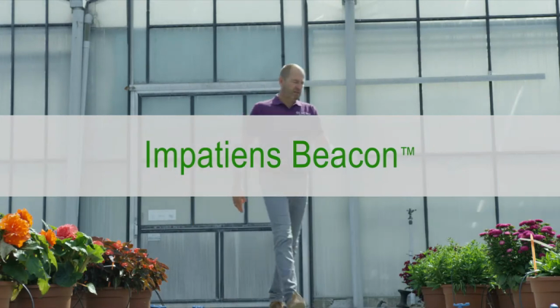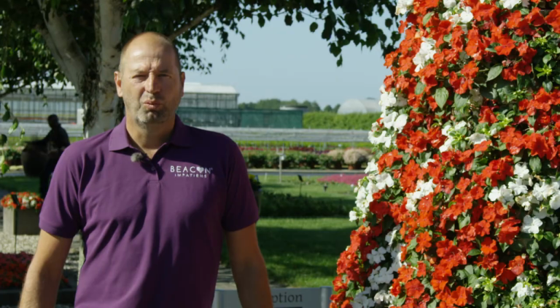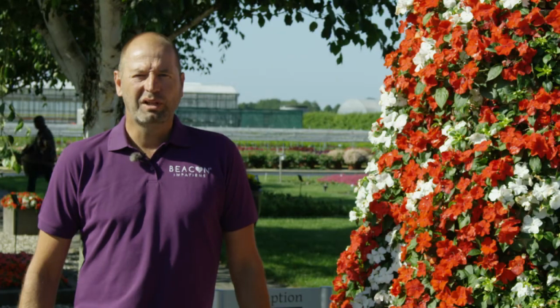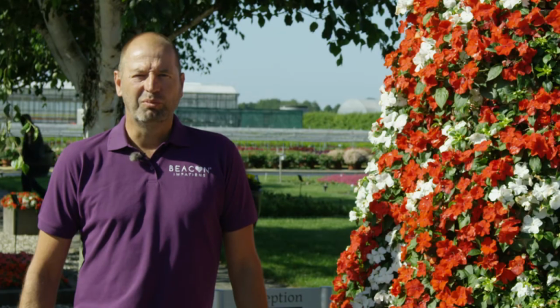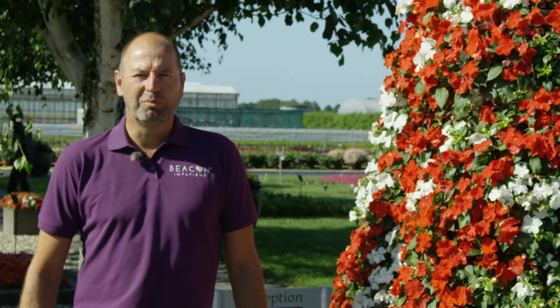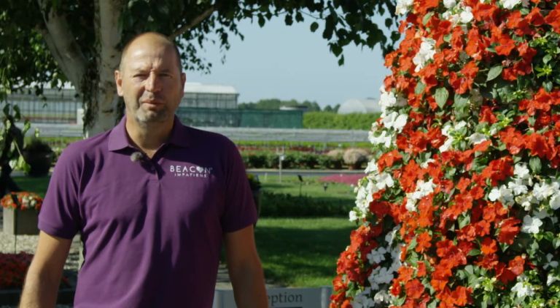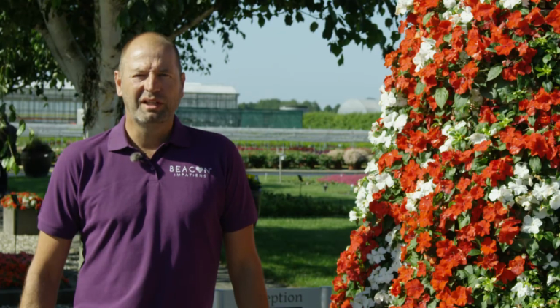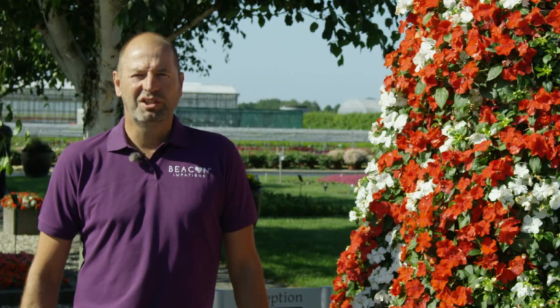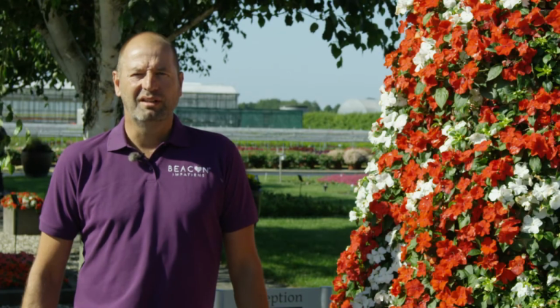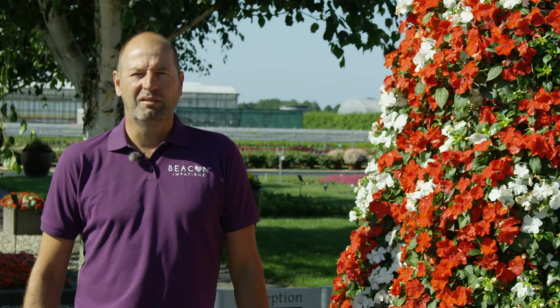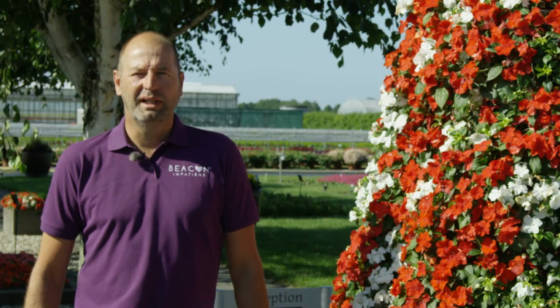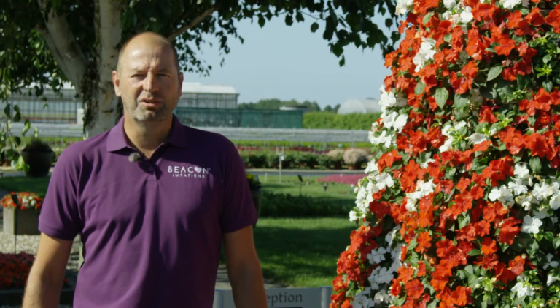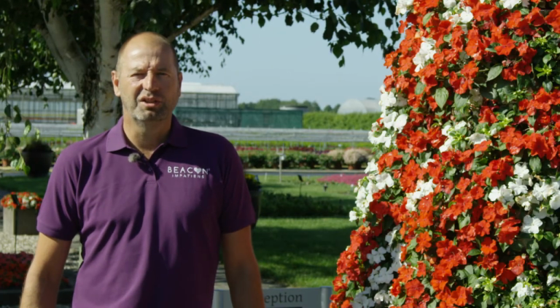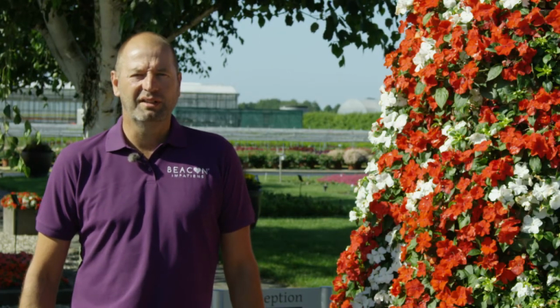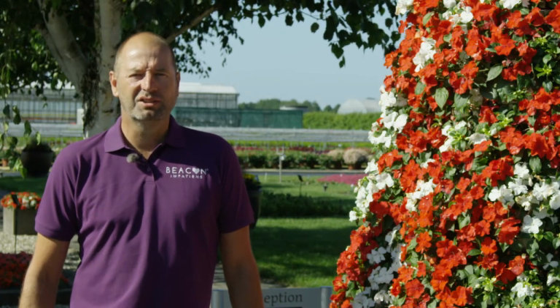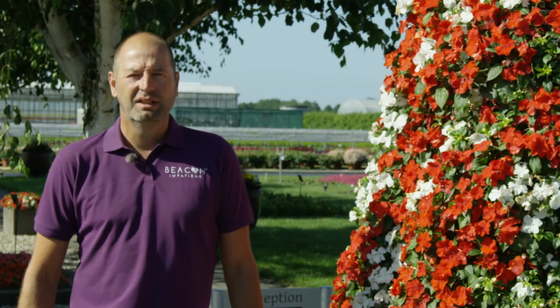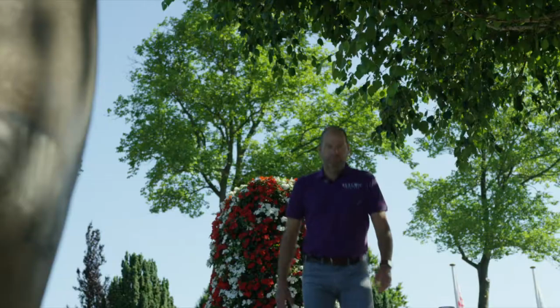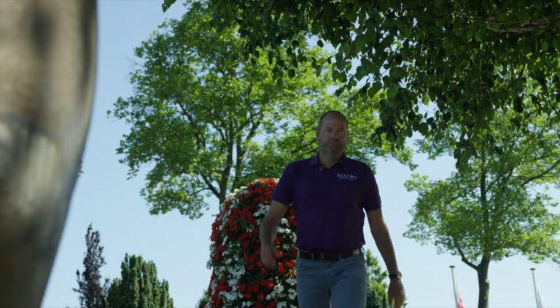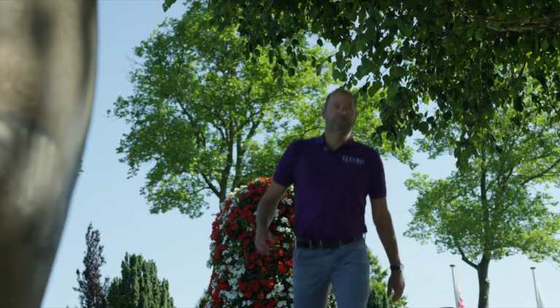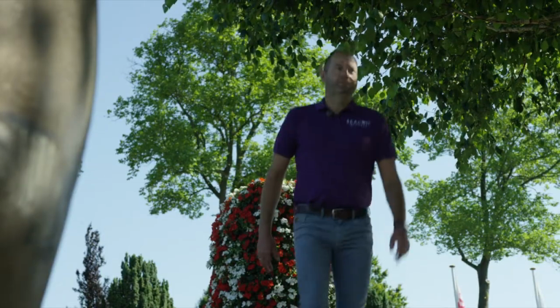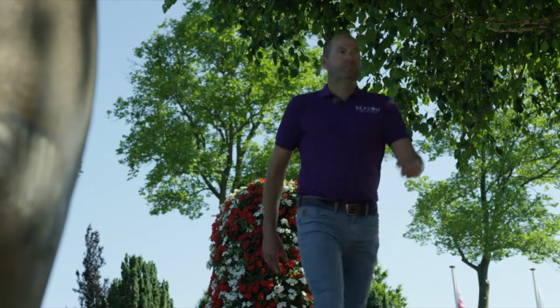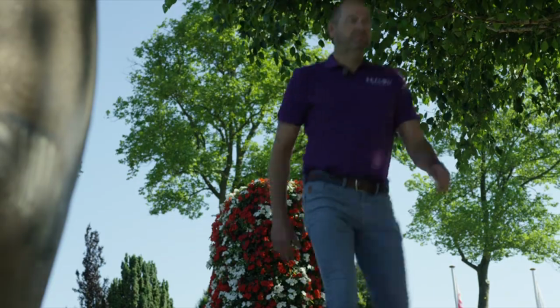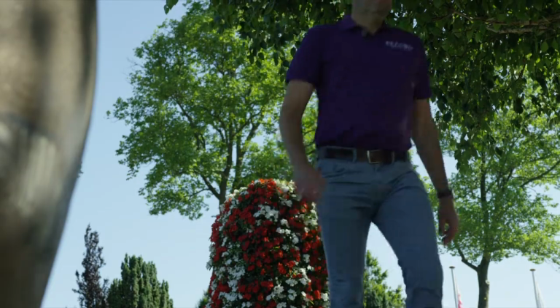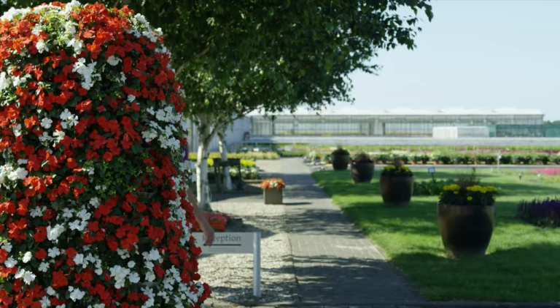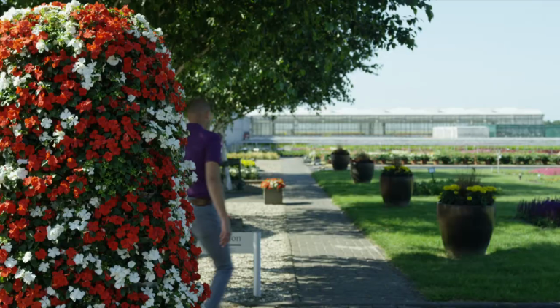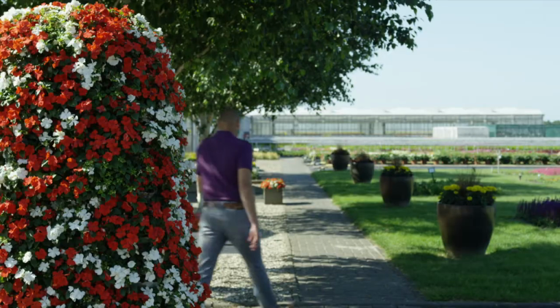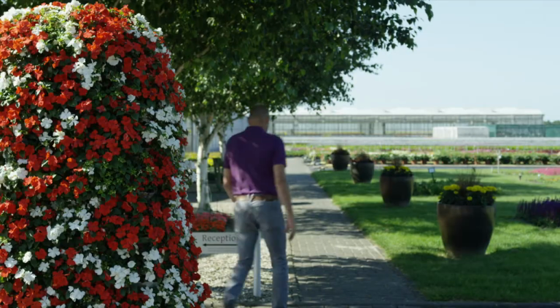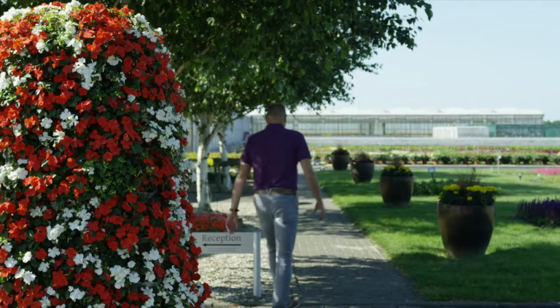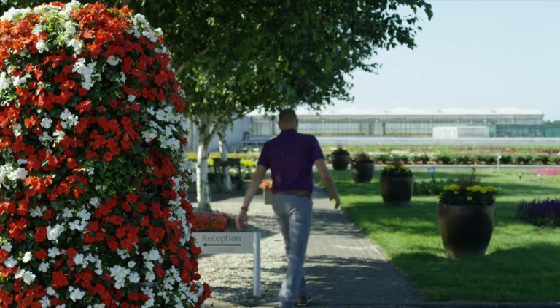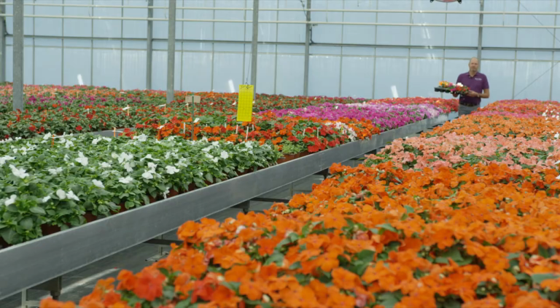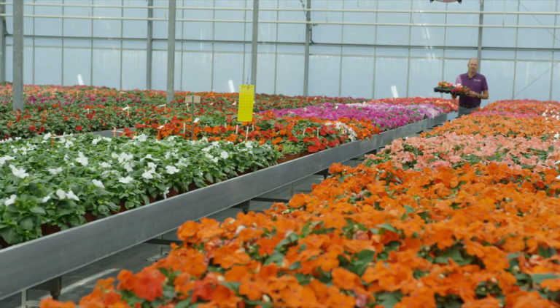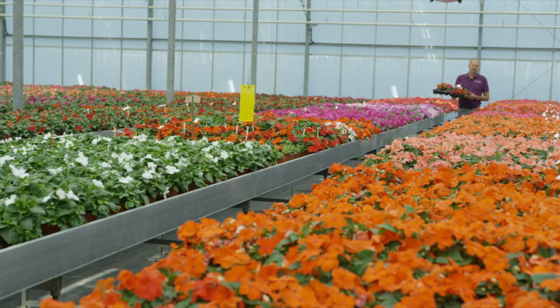Welcome to Pan American Seed in Van Huyzen, the Netherlands. My name is Ruud Brinkämper and I'm the breeder of Beacon Impatiens.